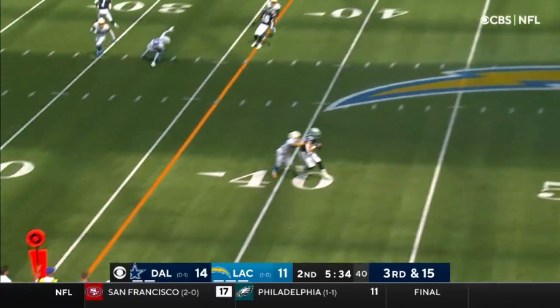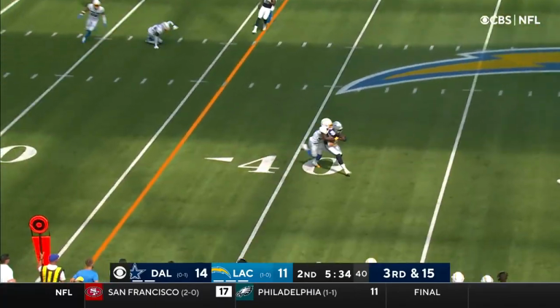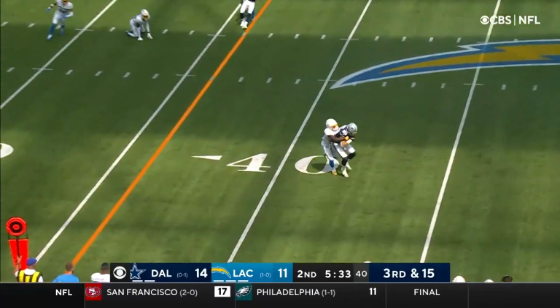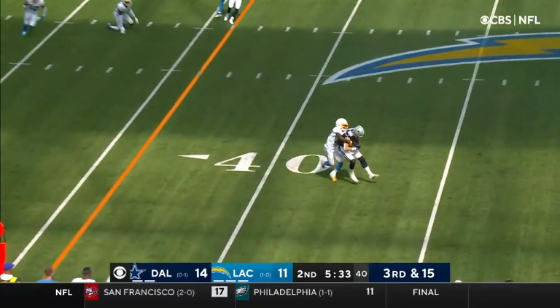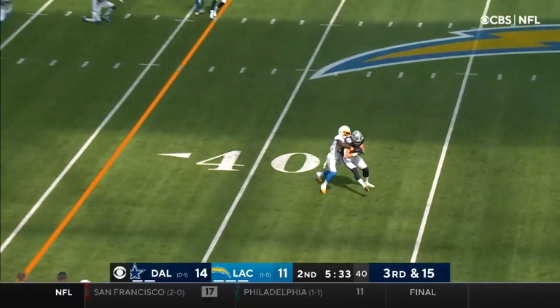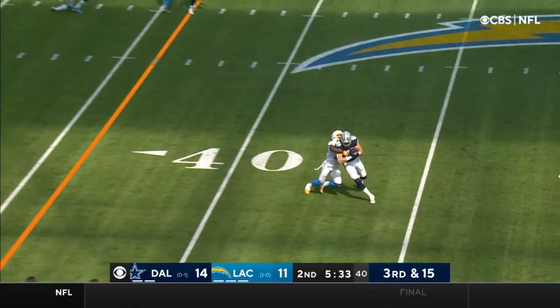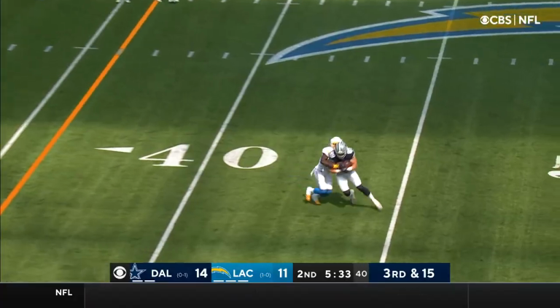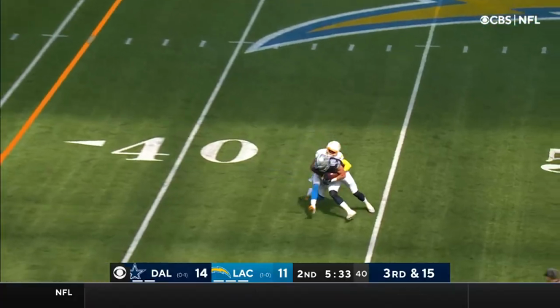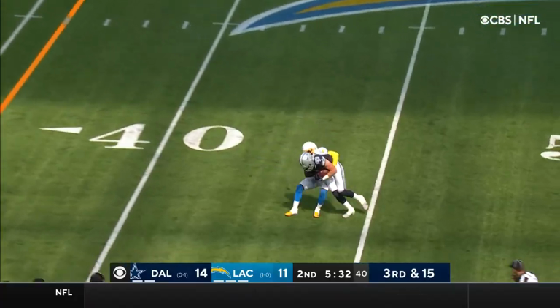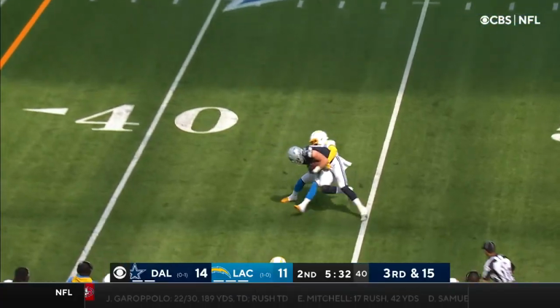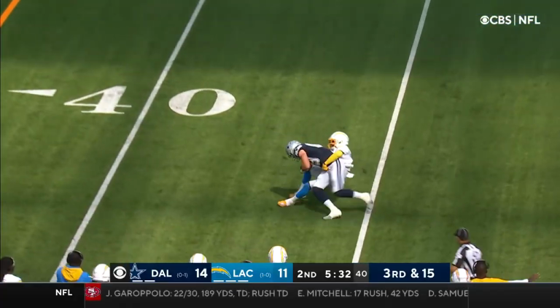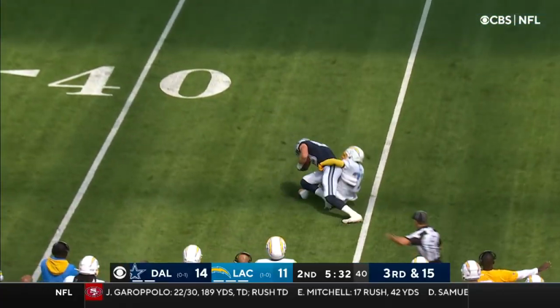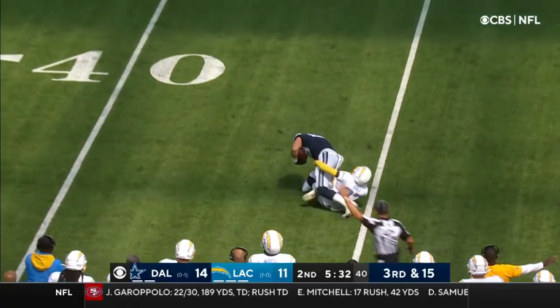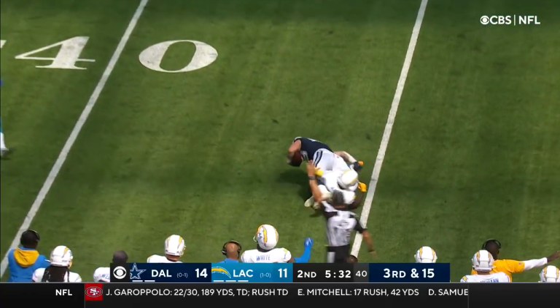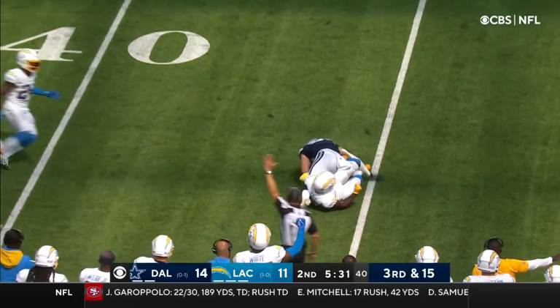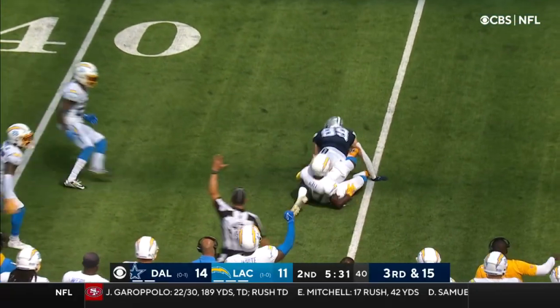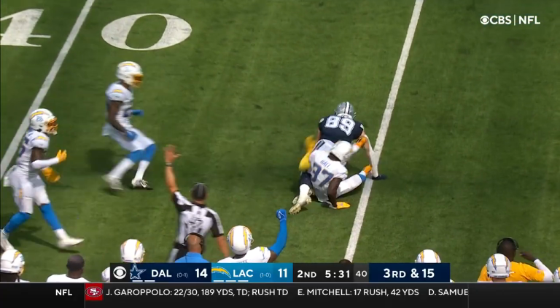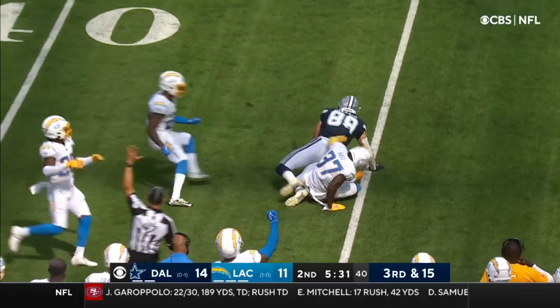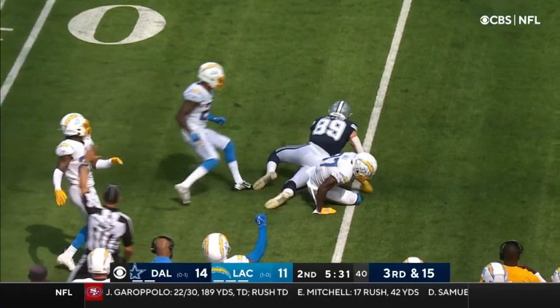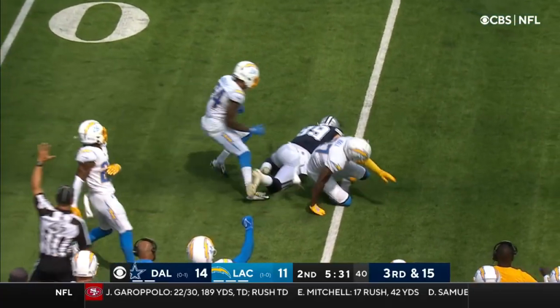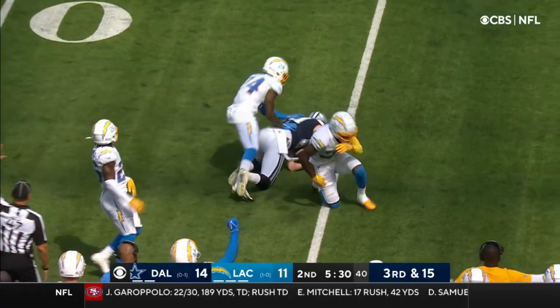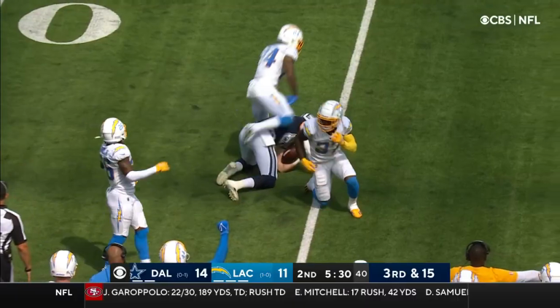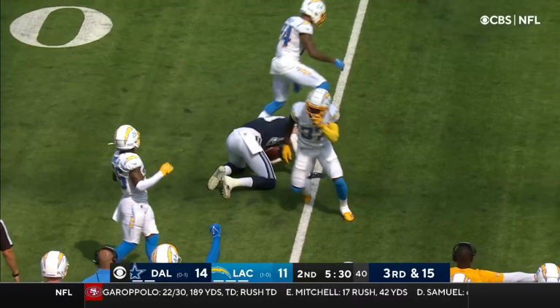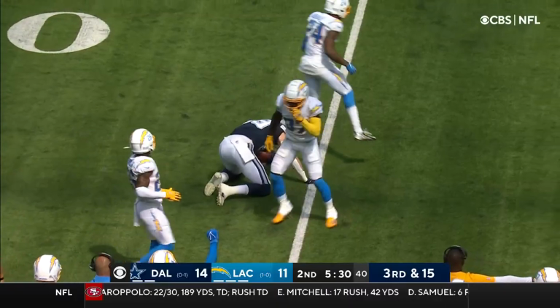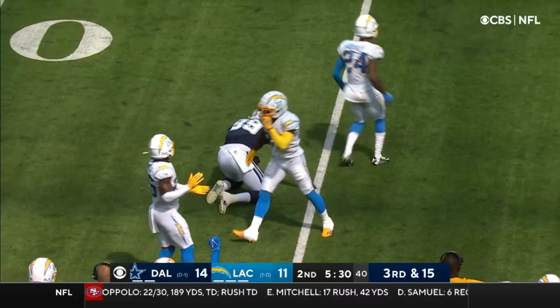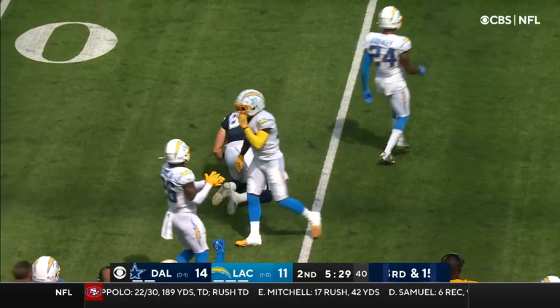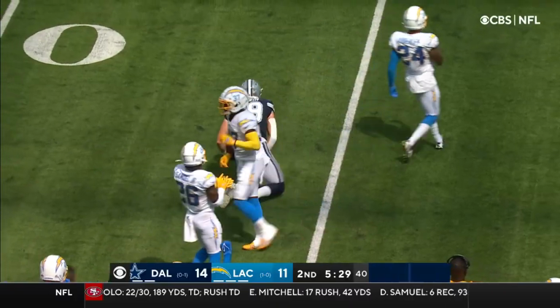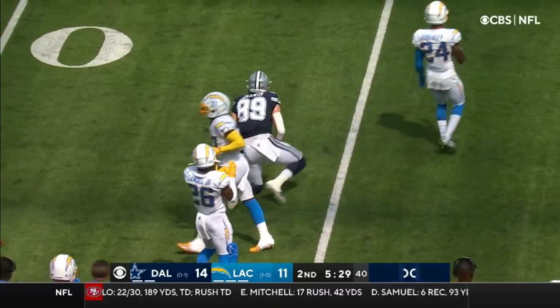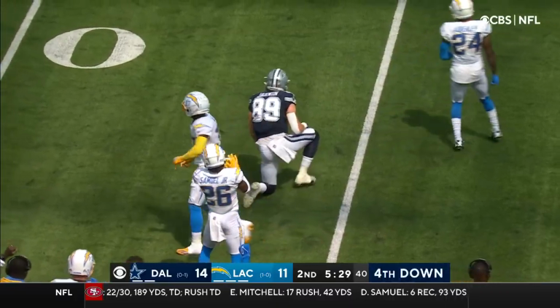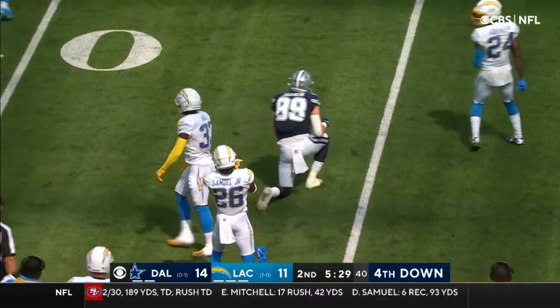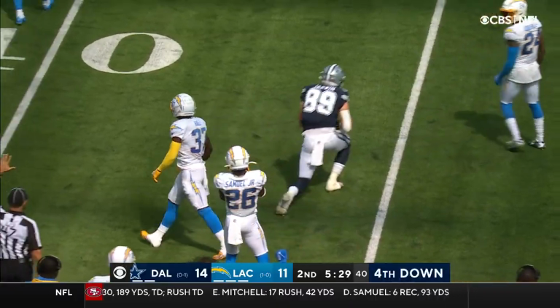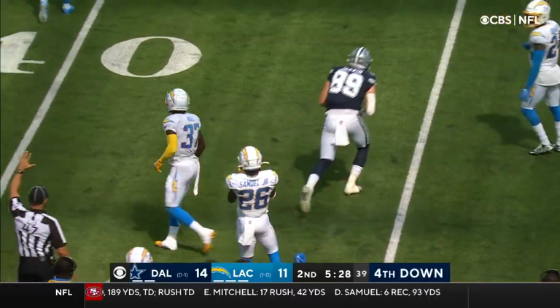Pressure. Completed. Ball will be spotted at about the 41-42 yard line.